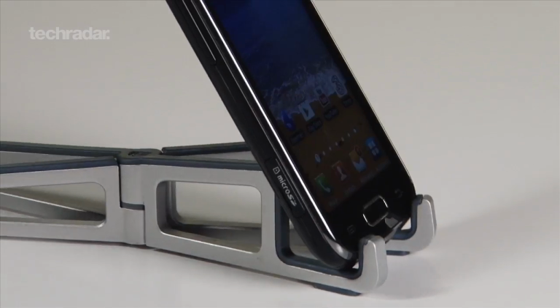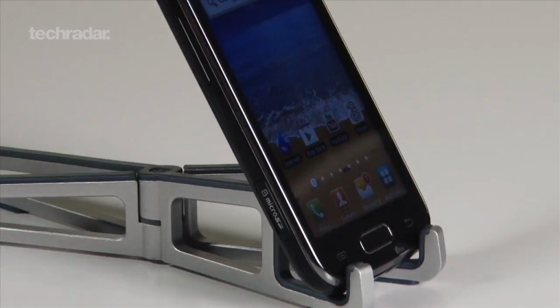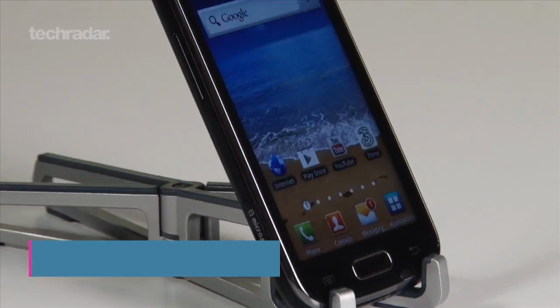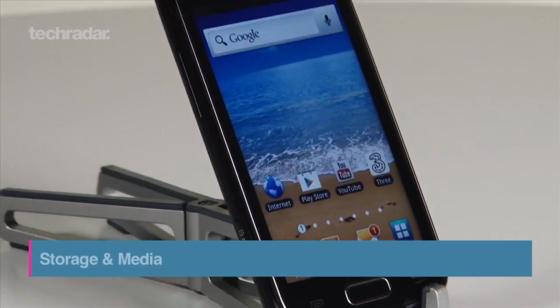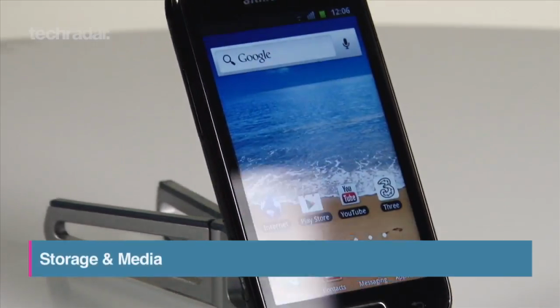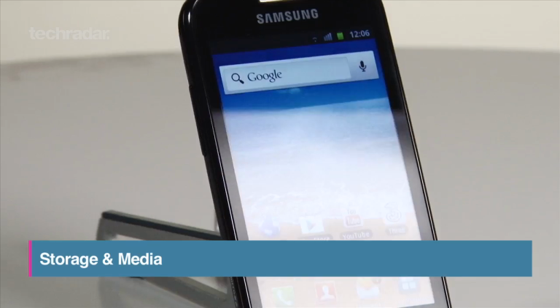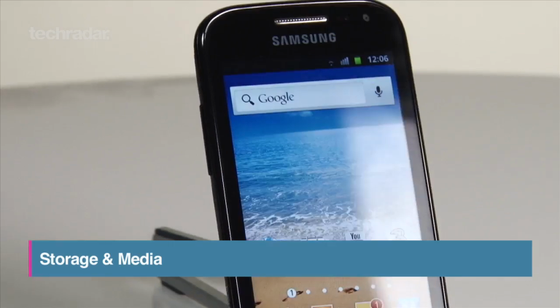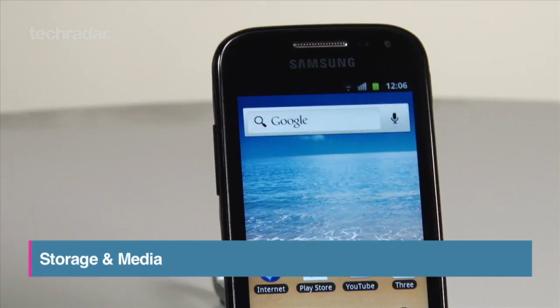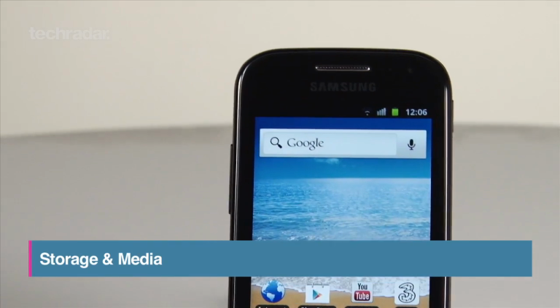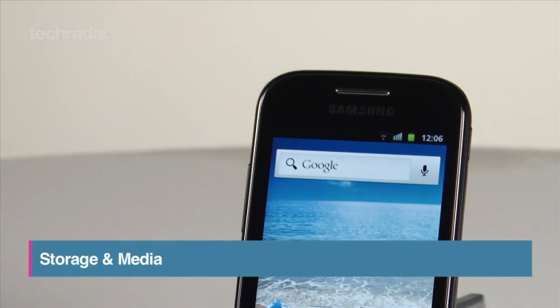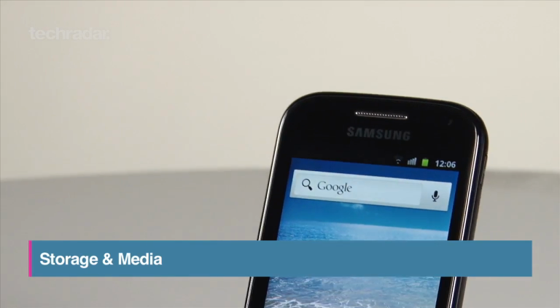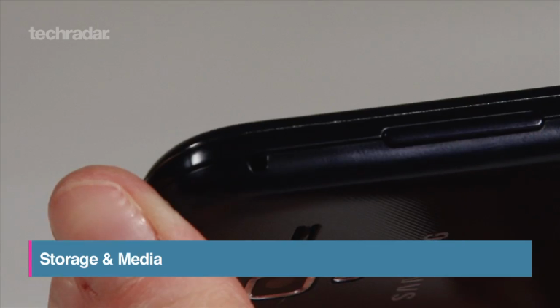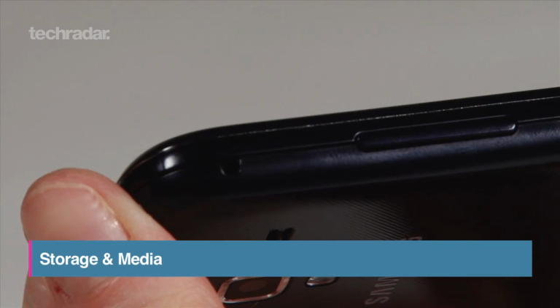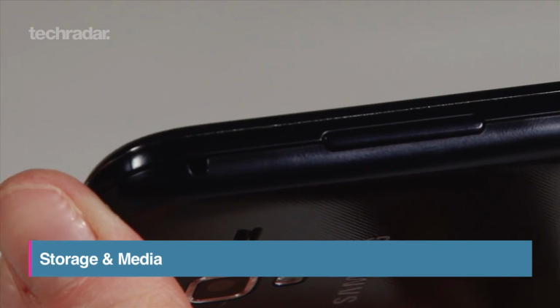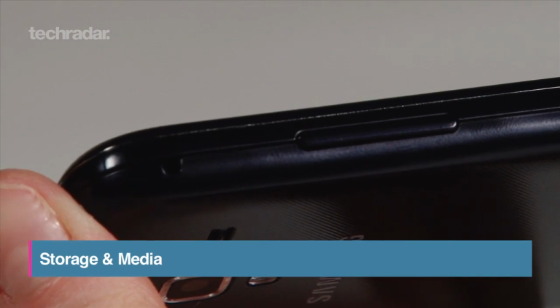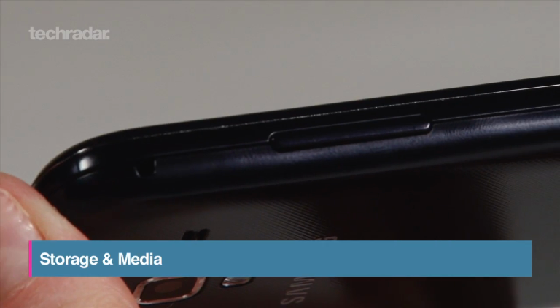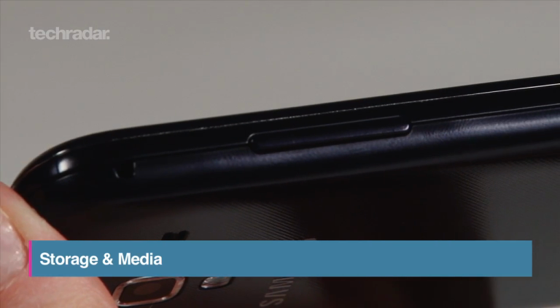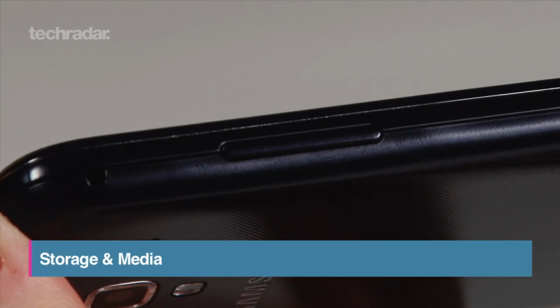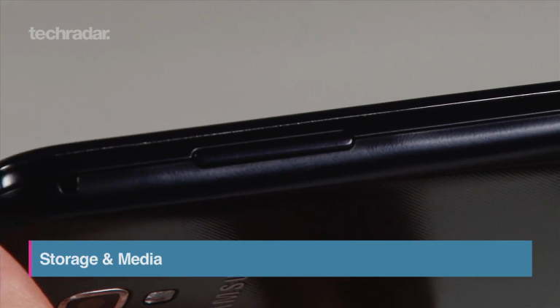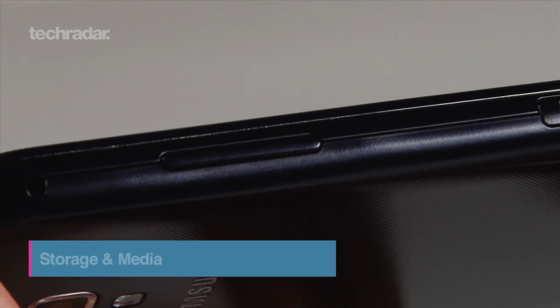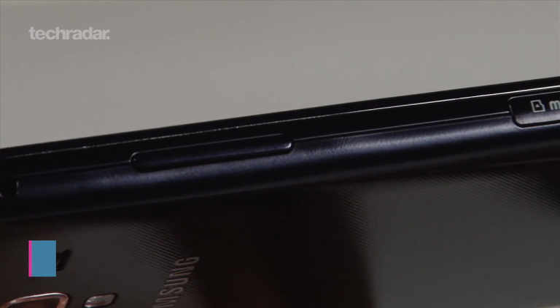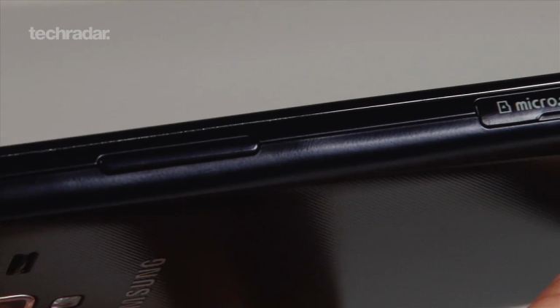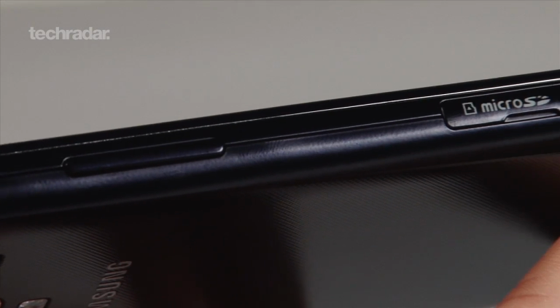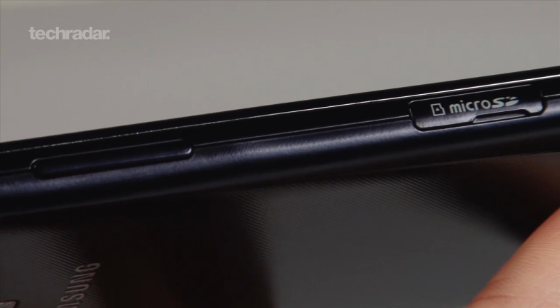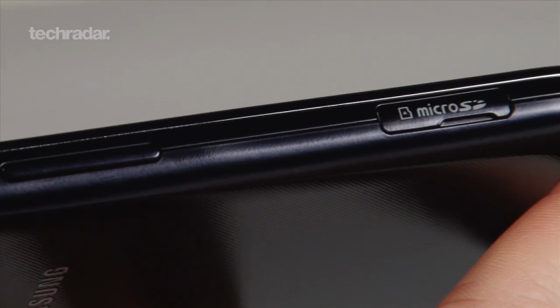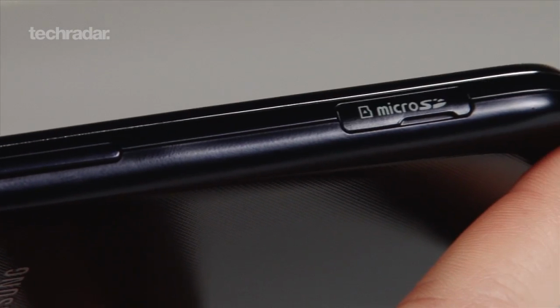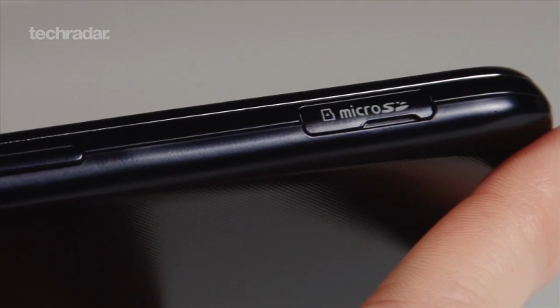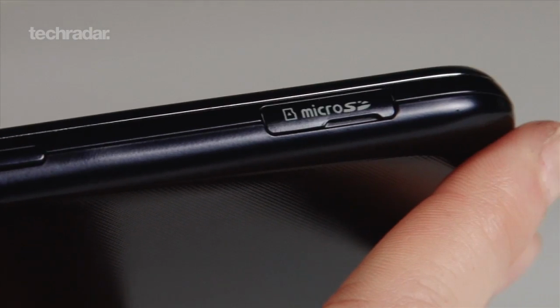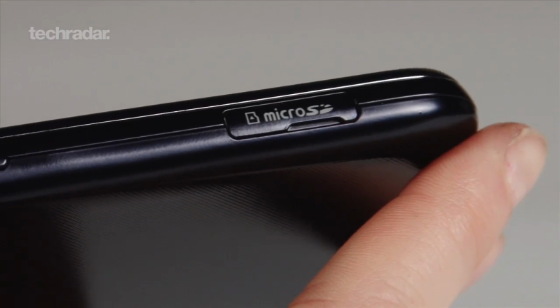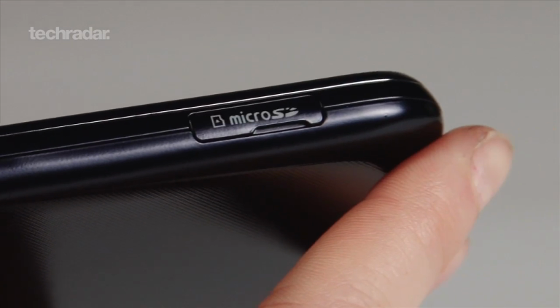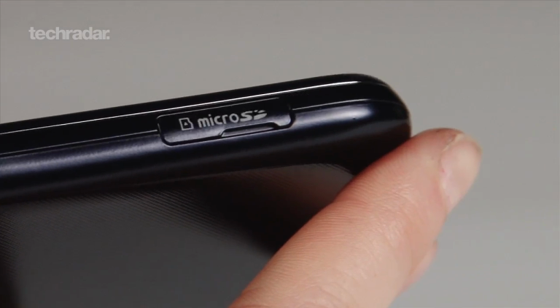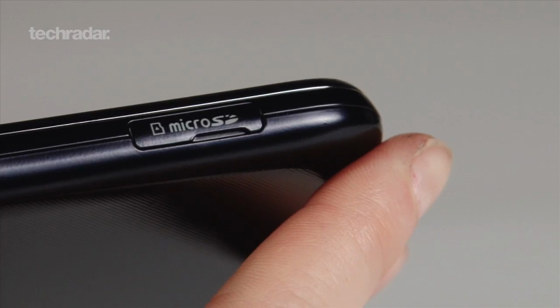You'll only find 4GB of internal storage on the phone, but you can expand this up to 32GB with a handy microSD slot.